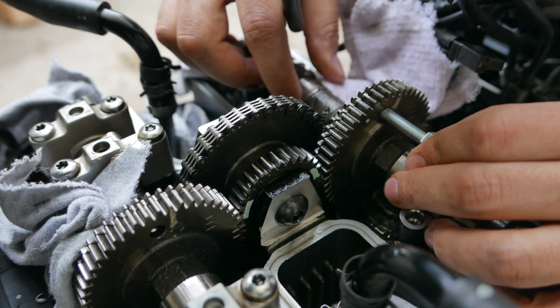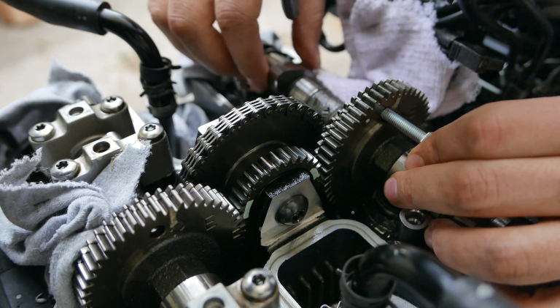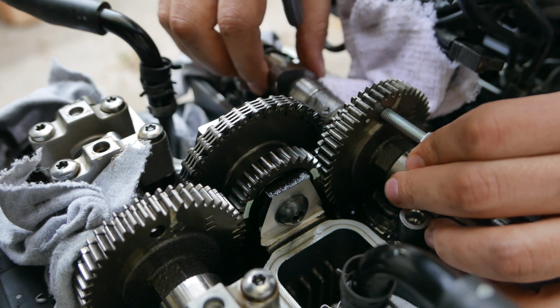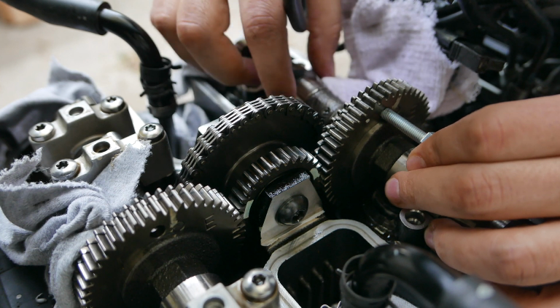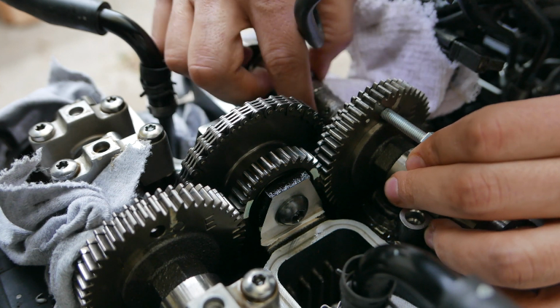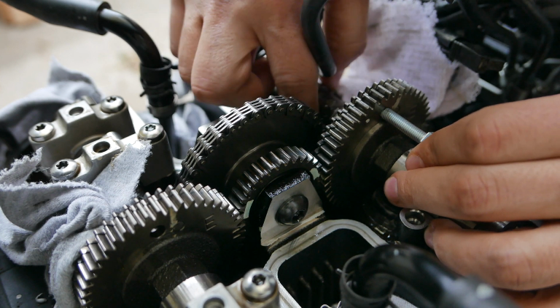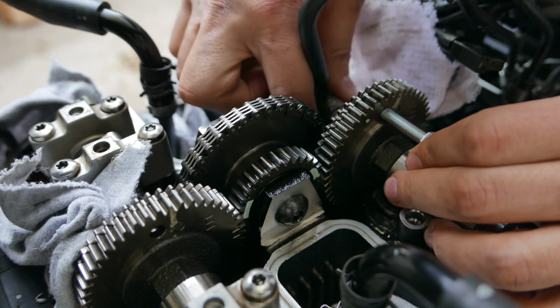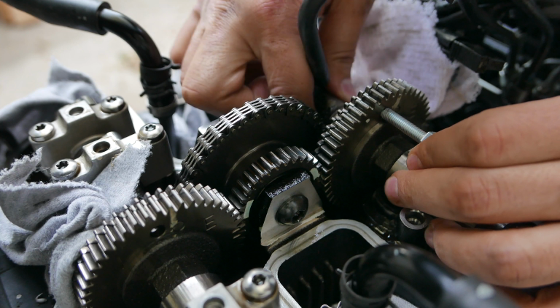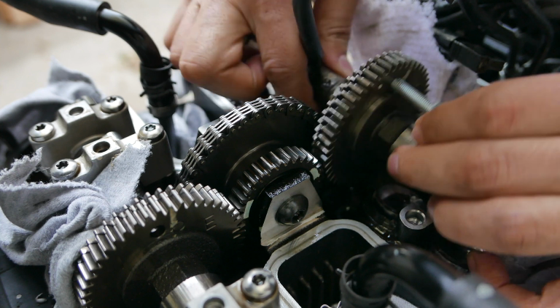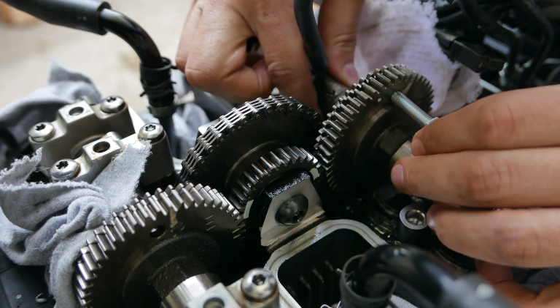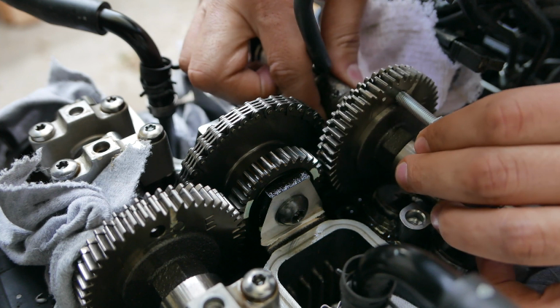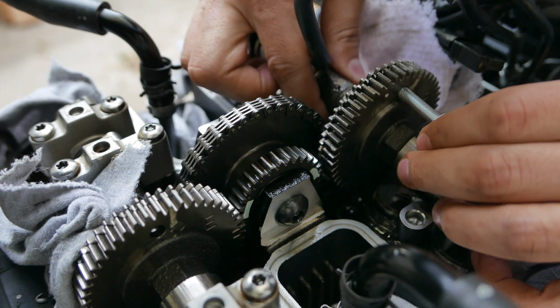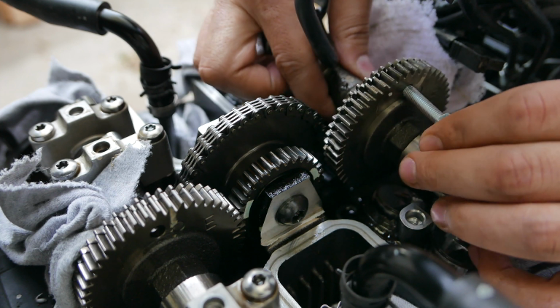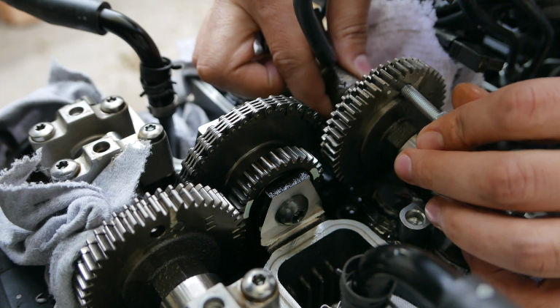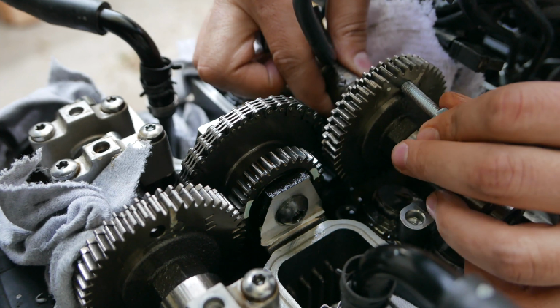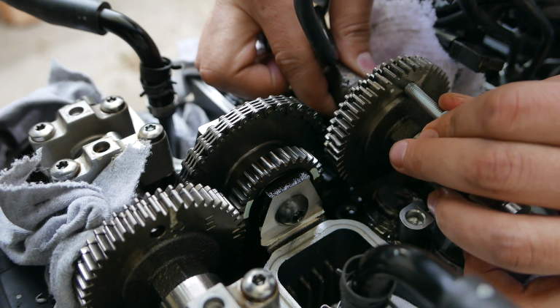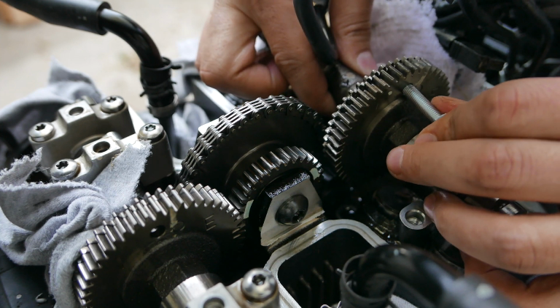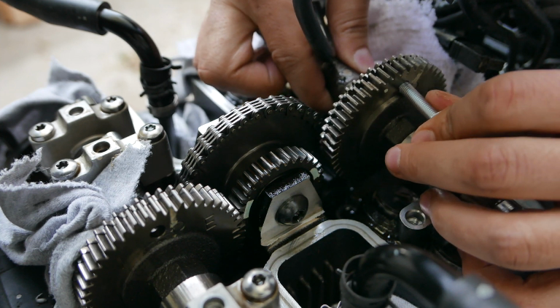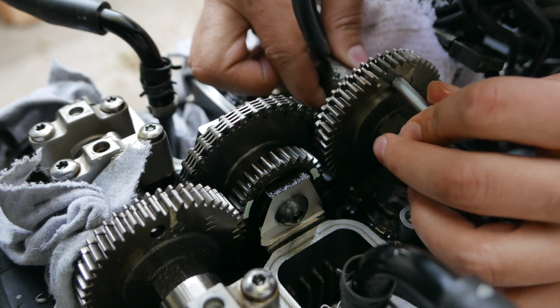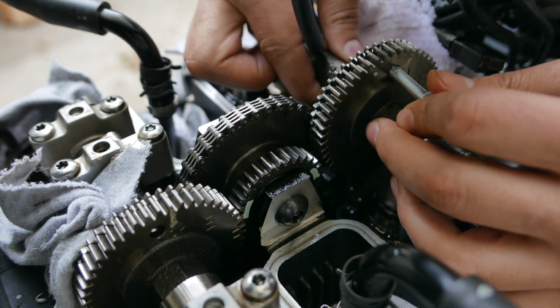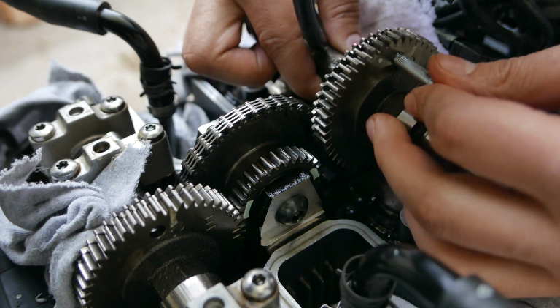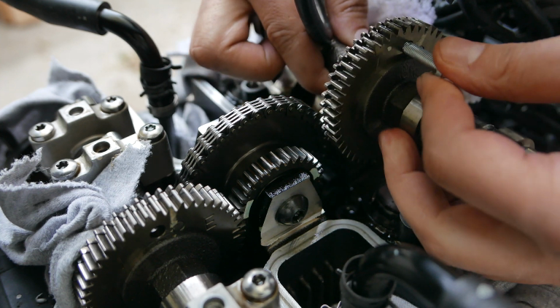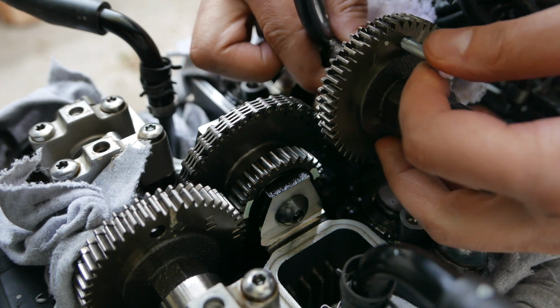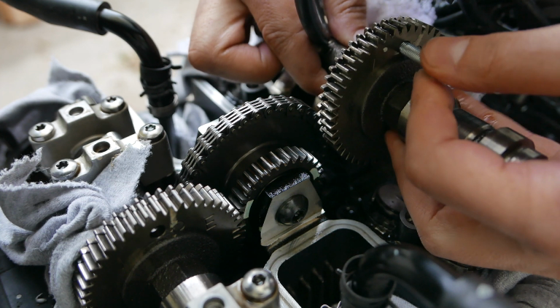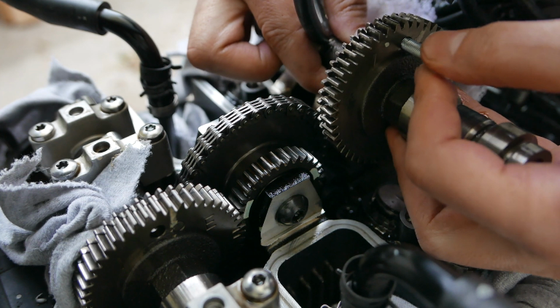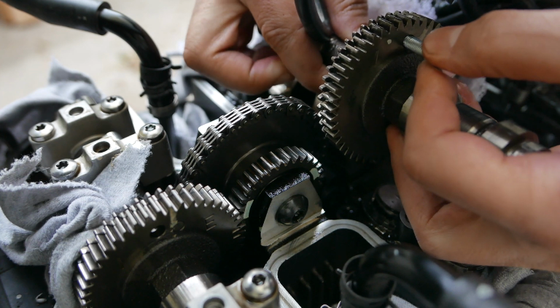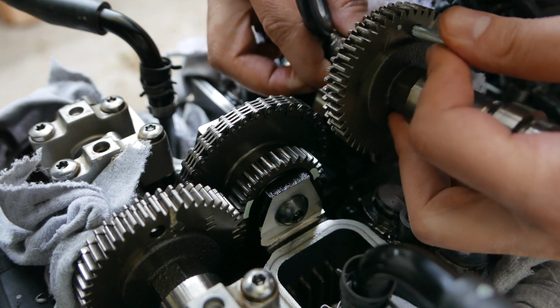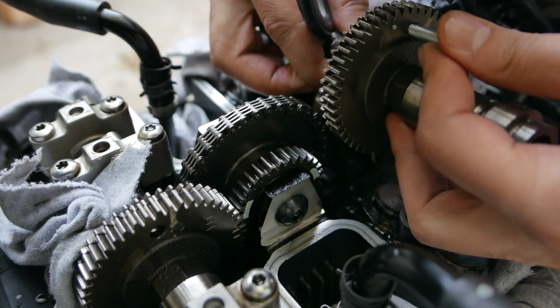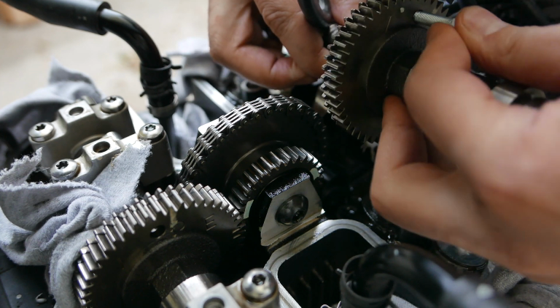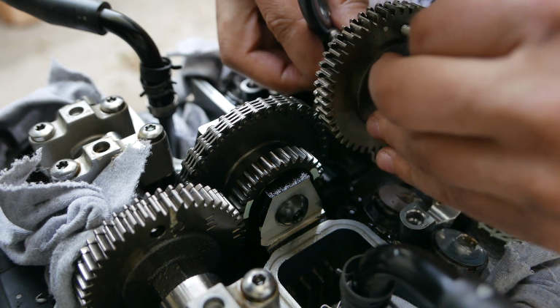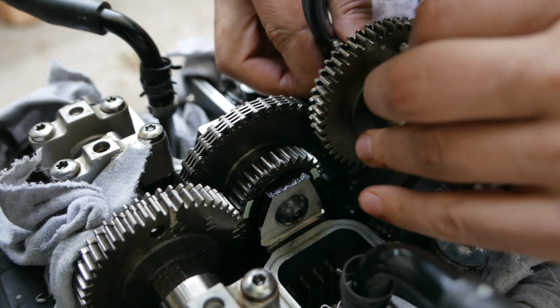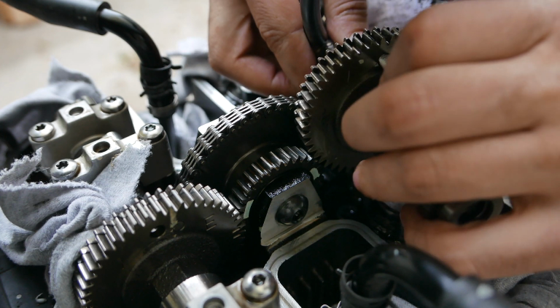Make sure as you remove the camshaft, you put inward pressure on the bolt to ensure the gears do not slip.